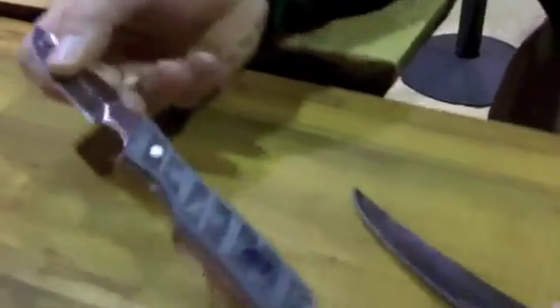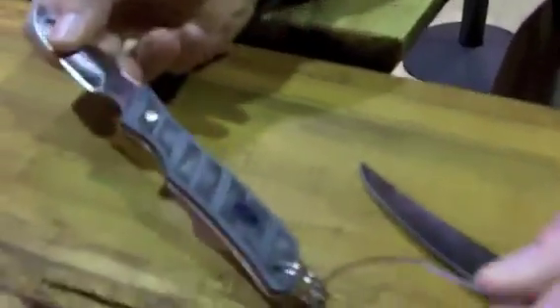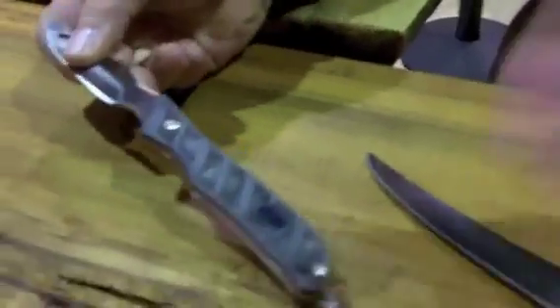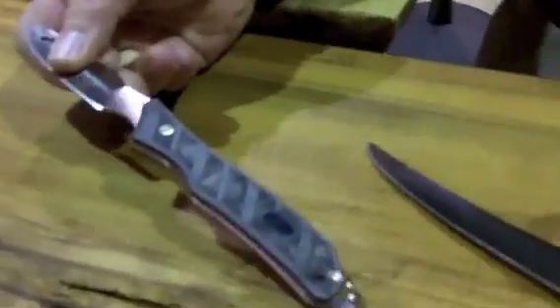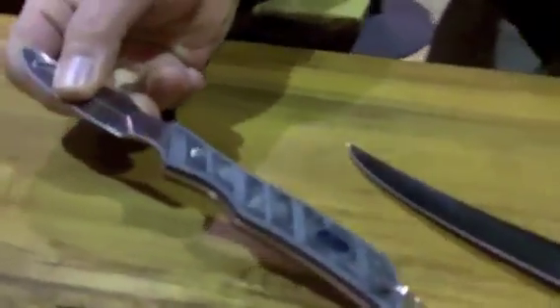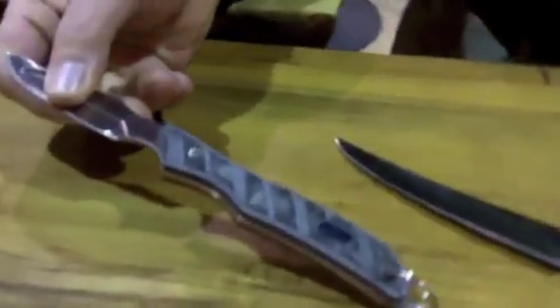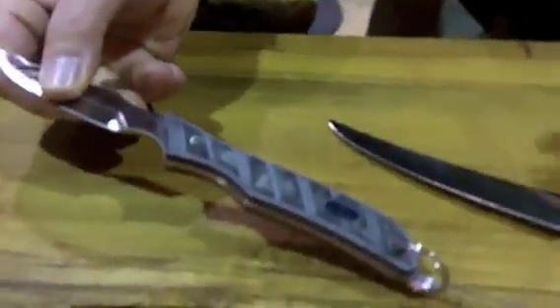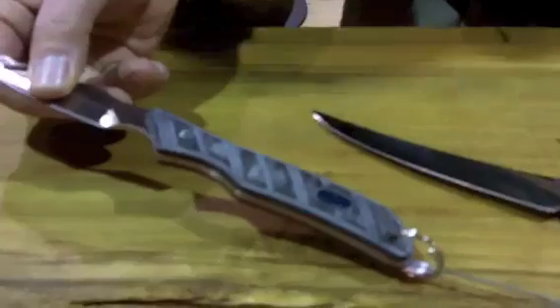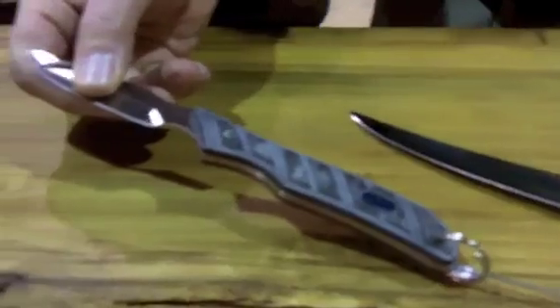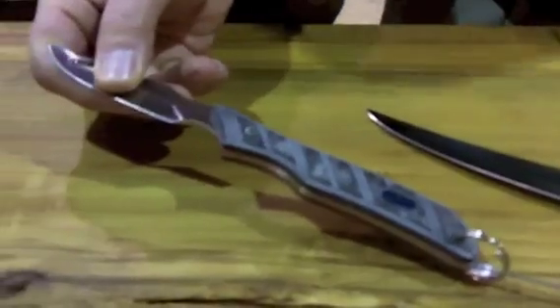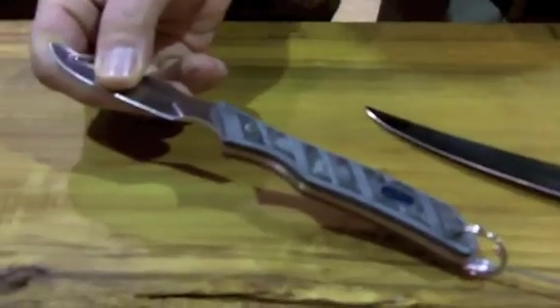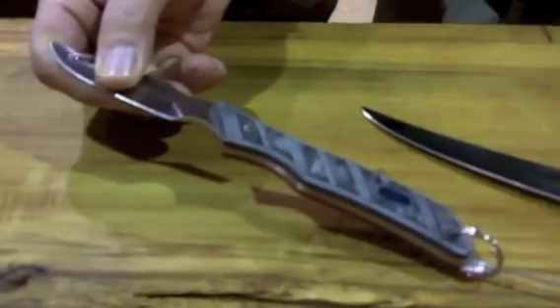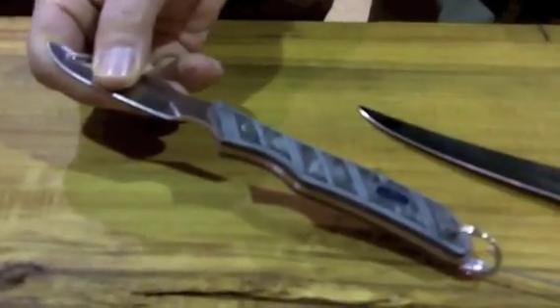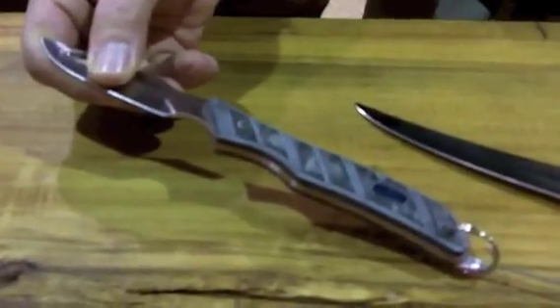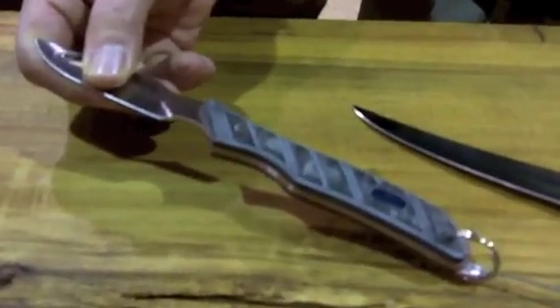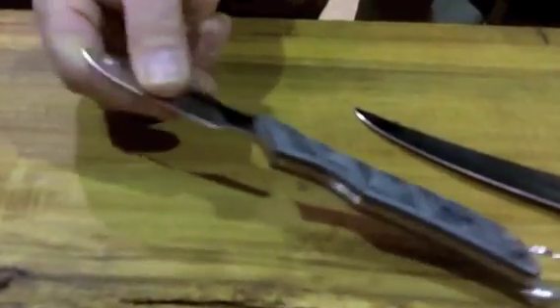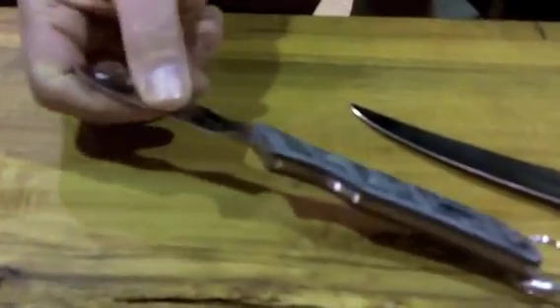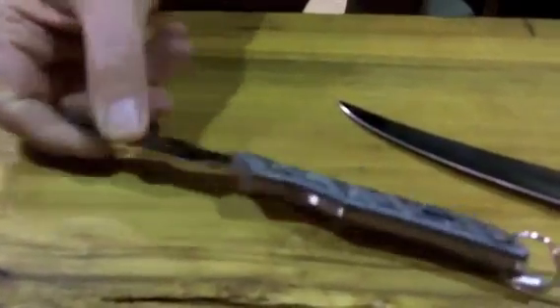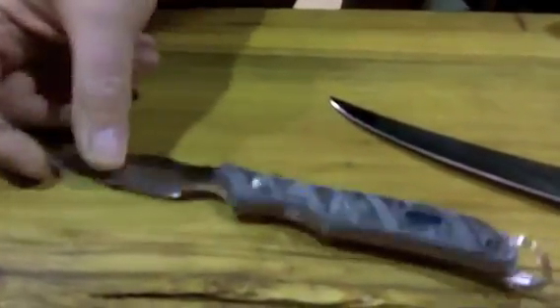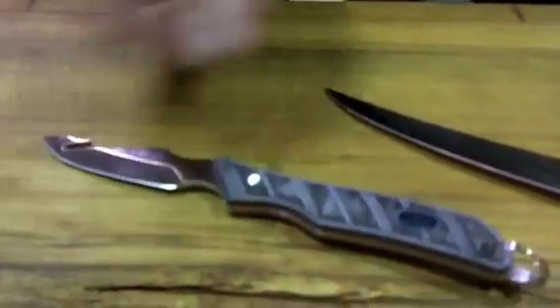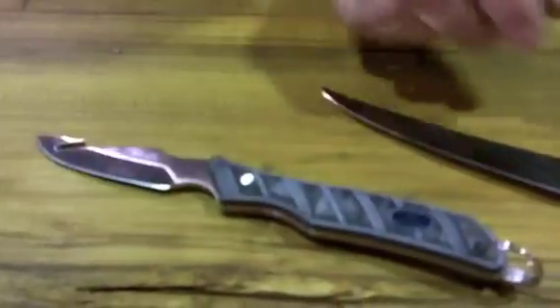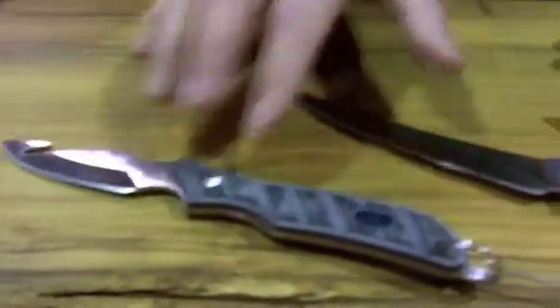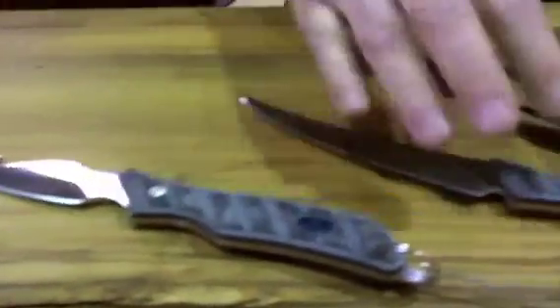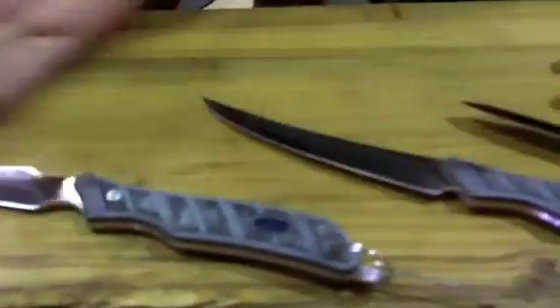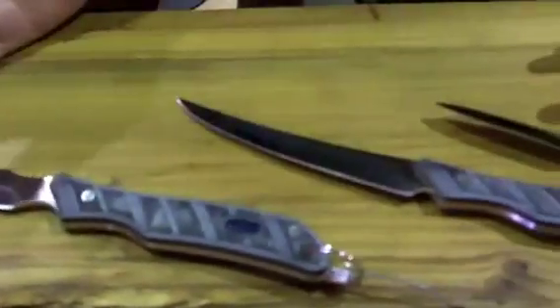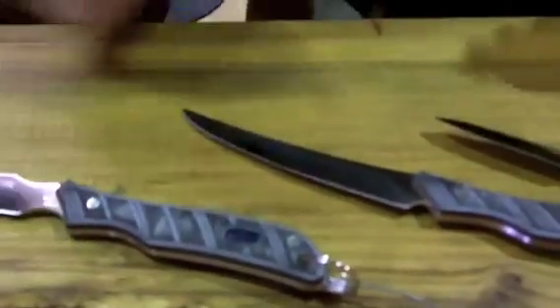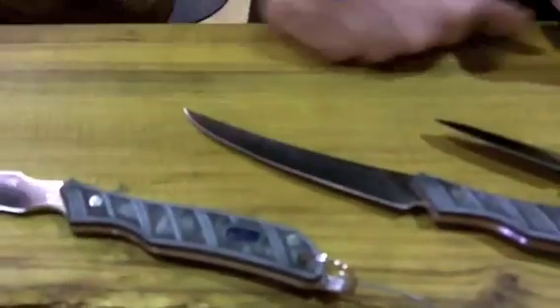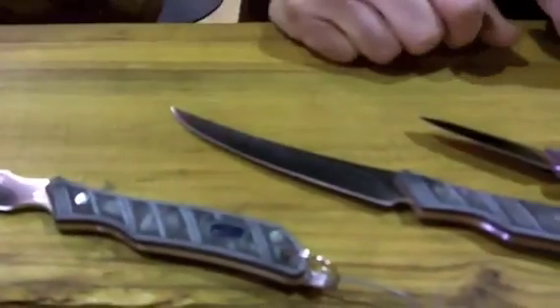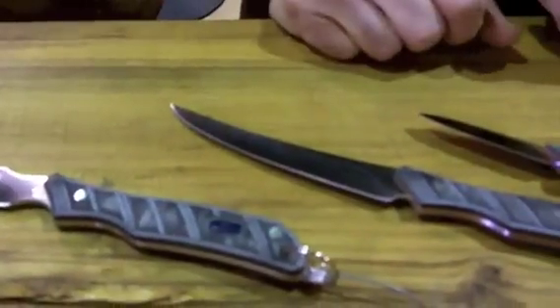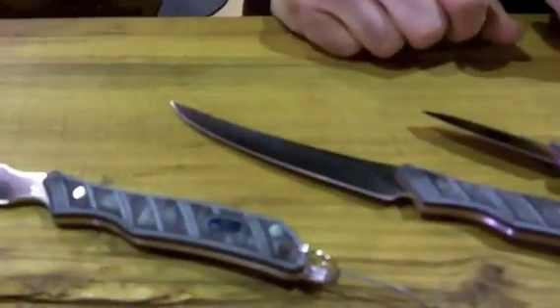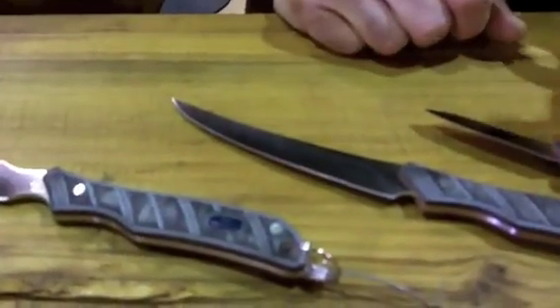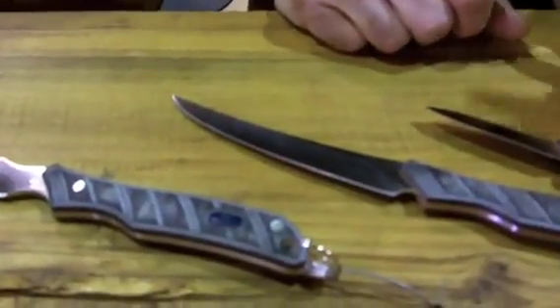It comes in a nylon sheath, so the nylon sheath is washable. It's brand new.